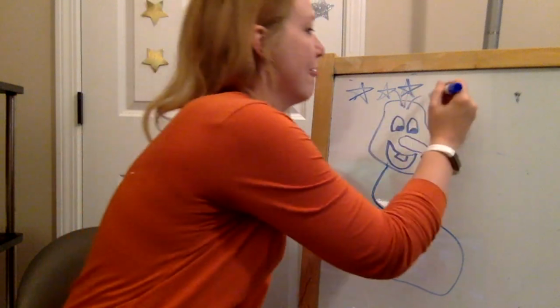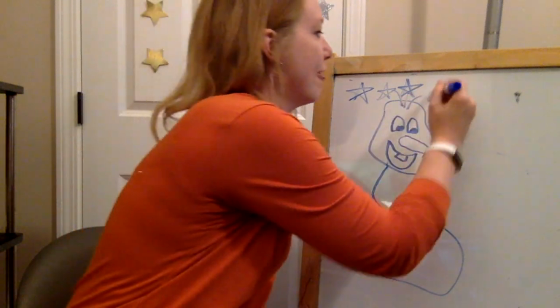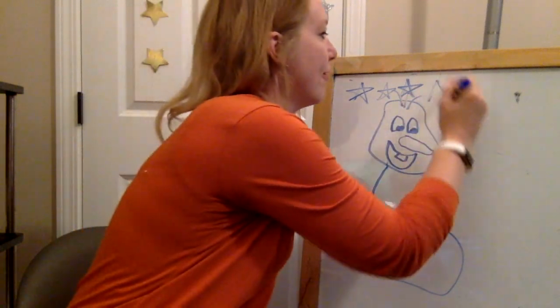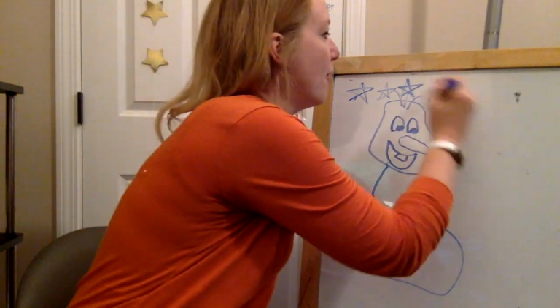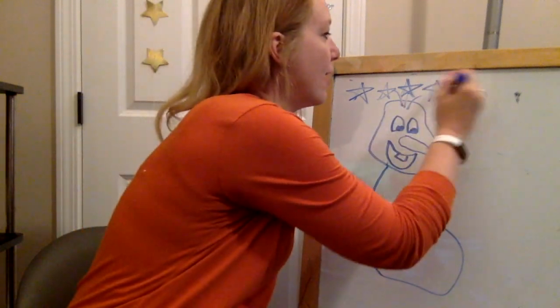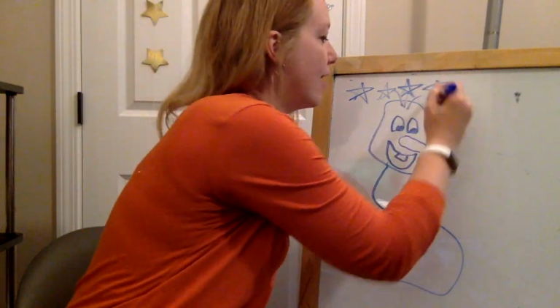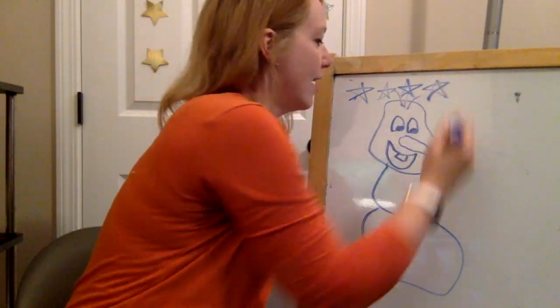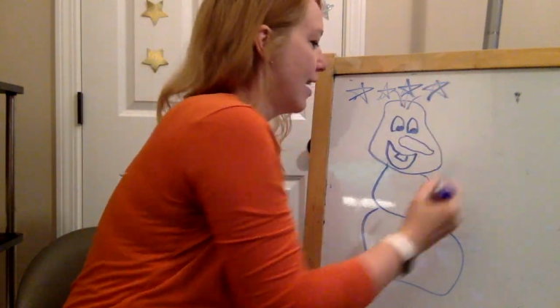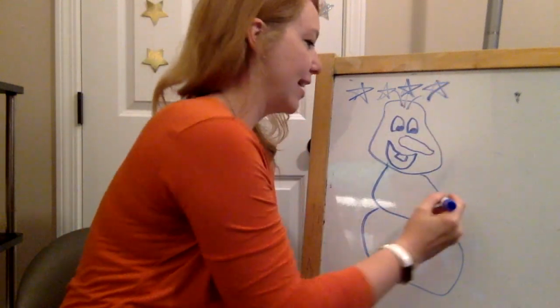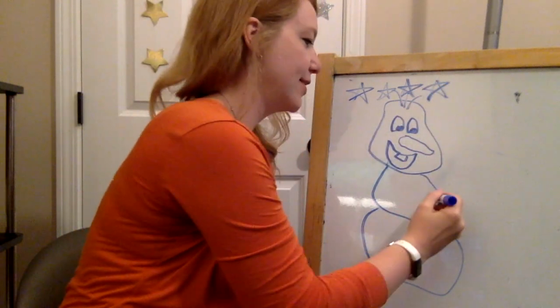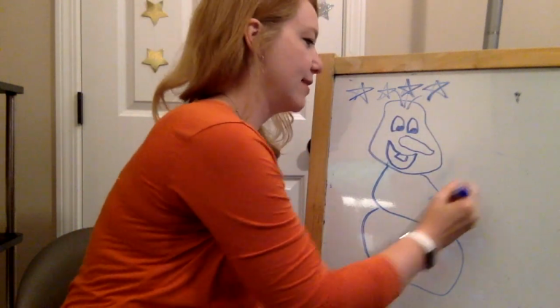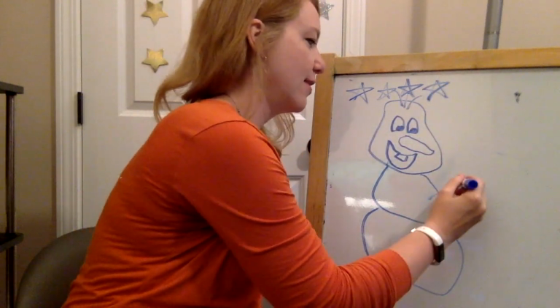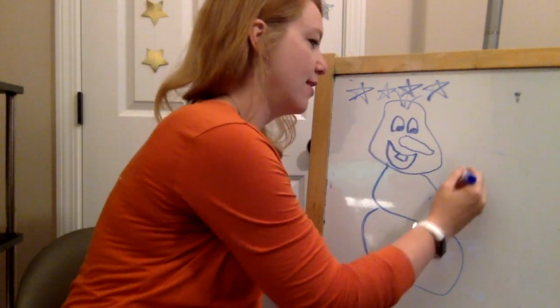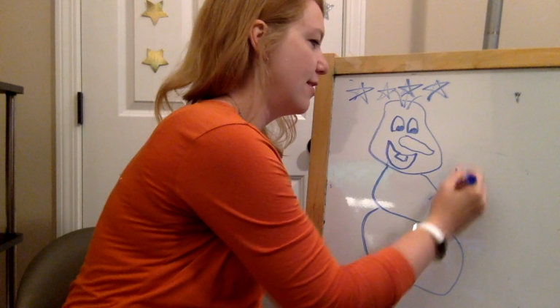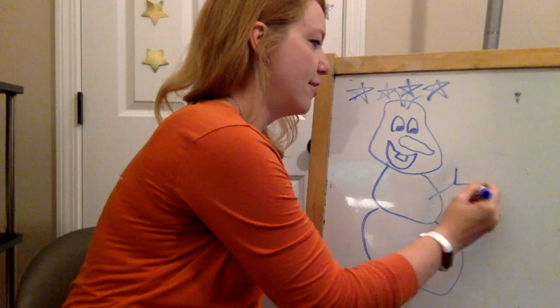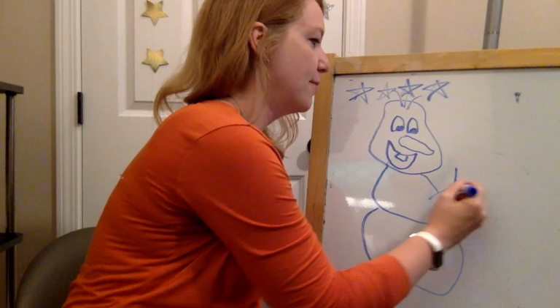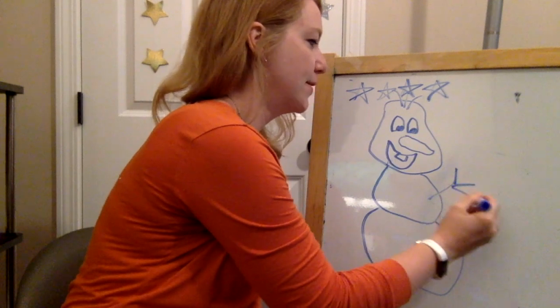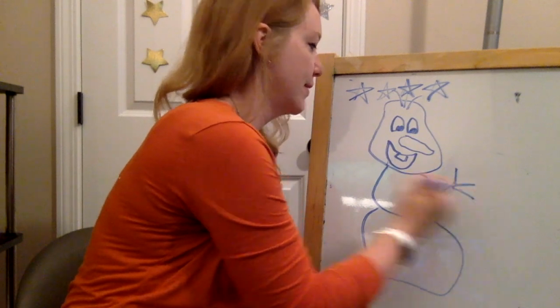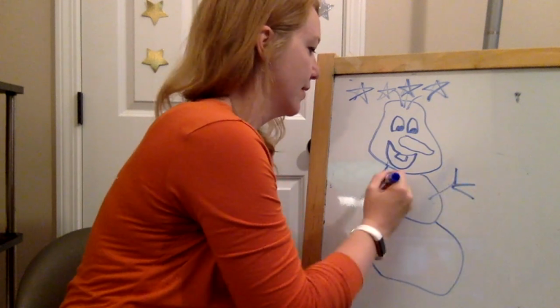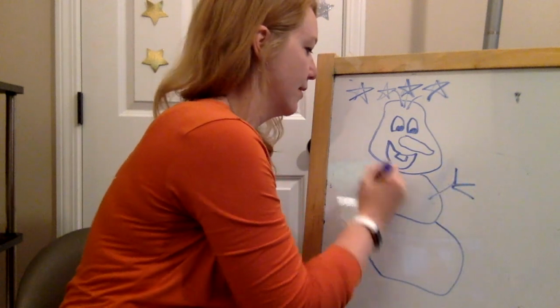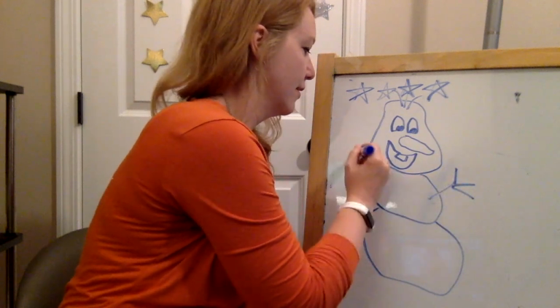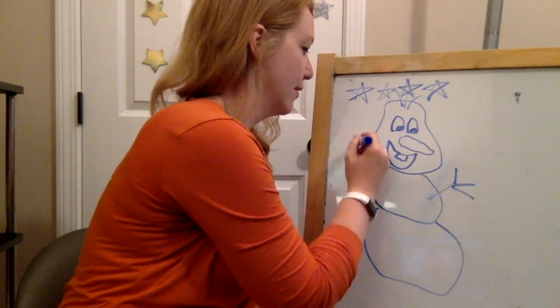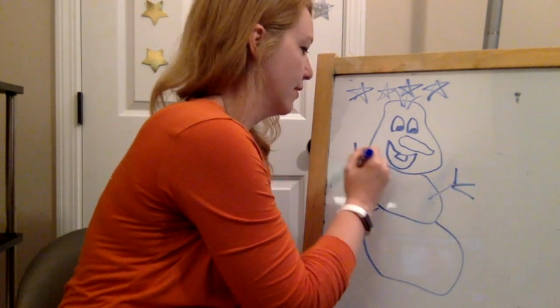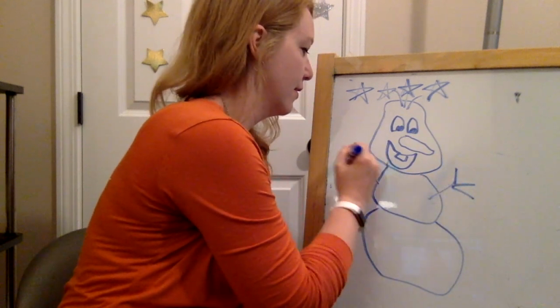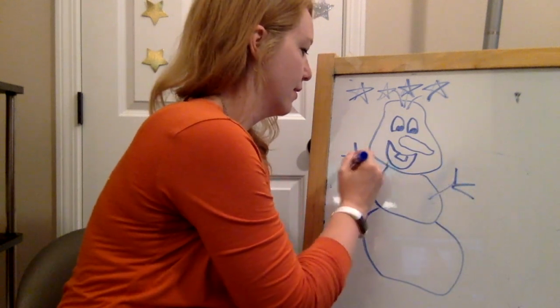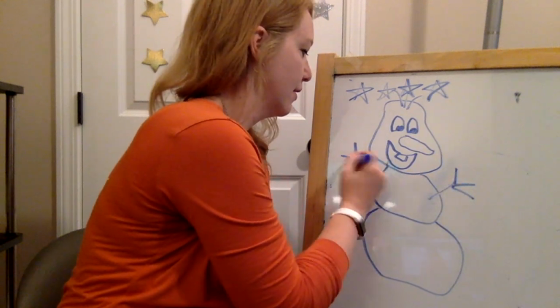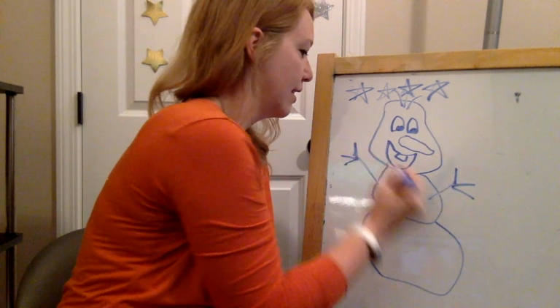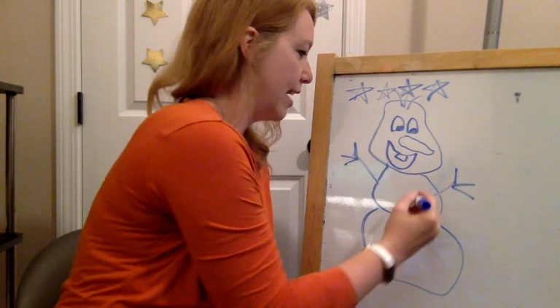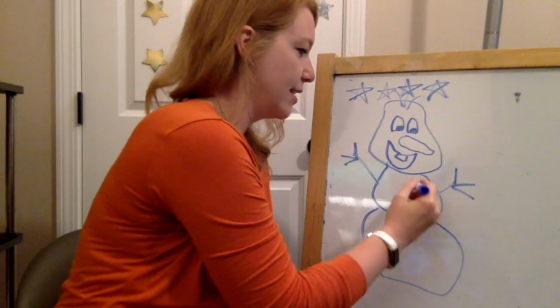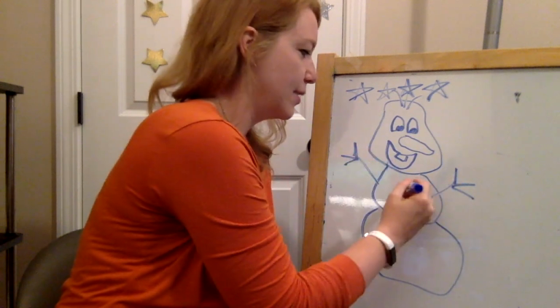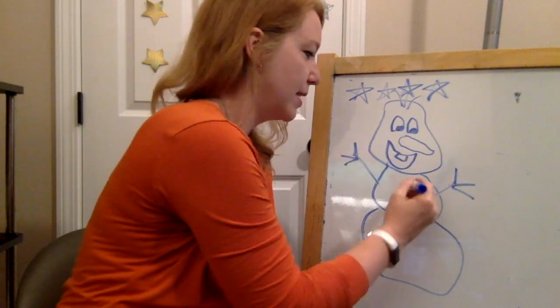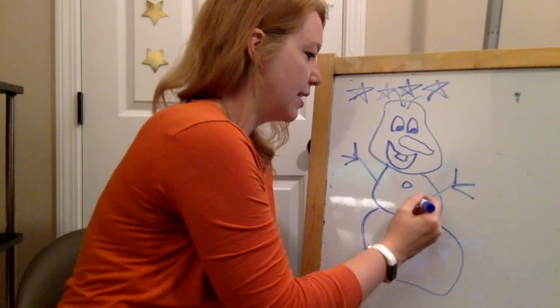For four, I do his arms and his buttons.